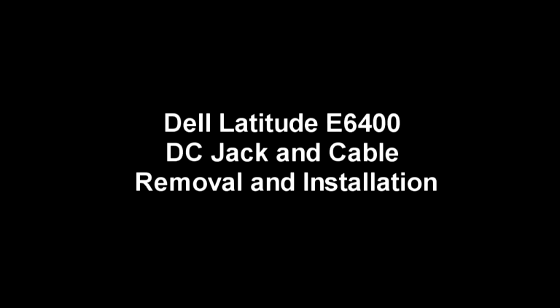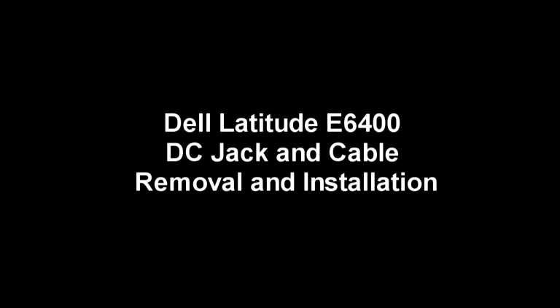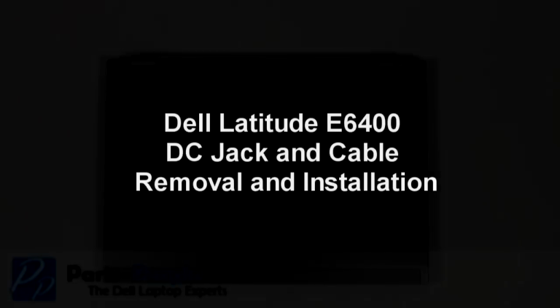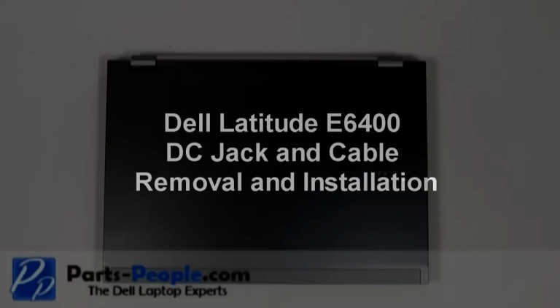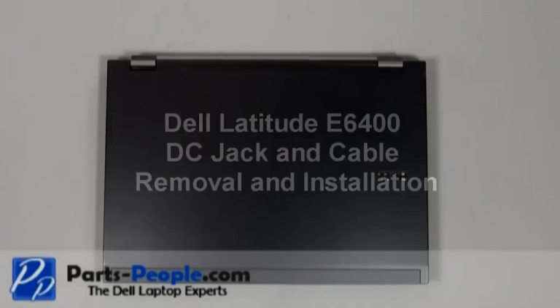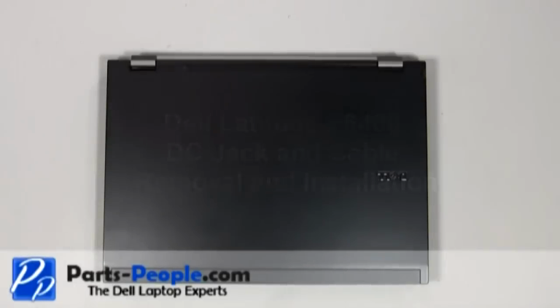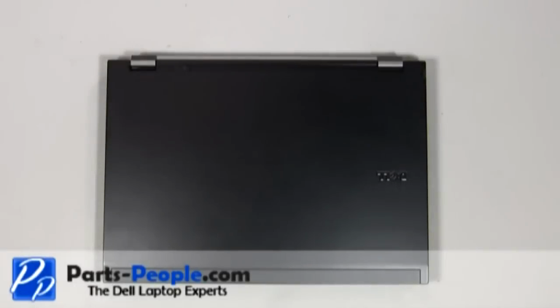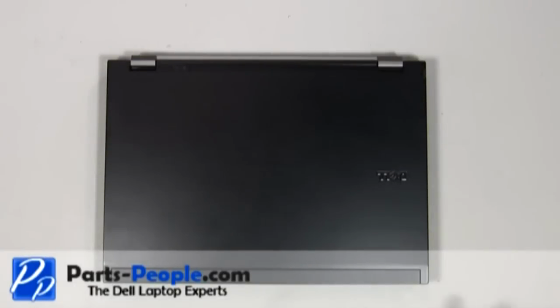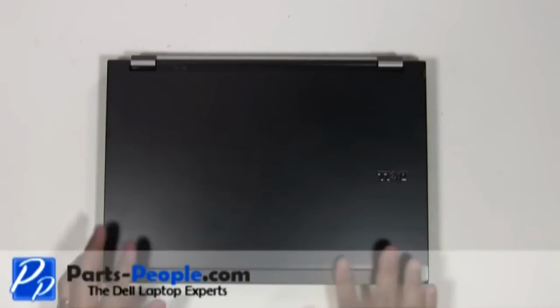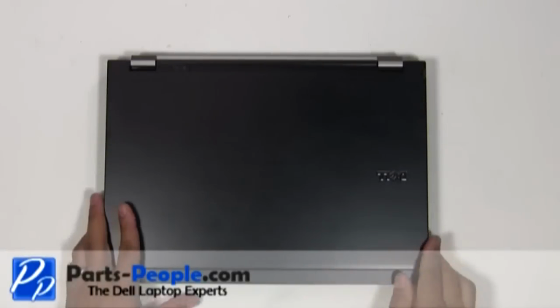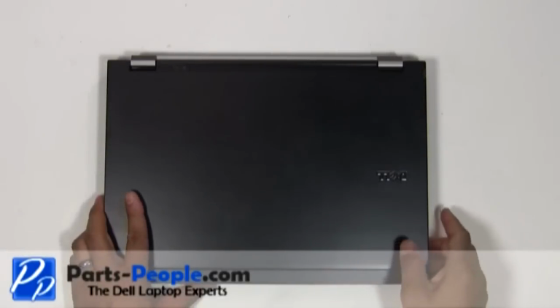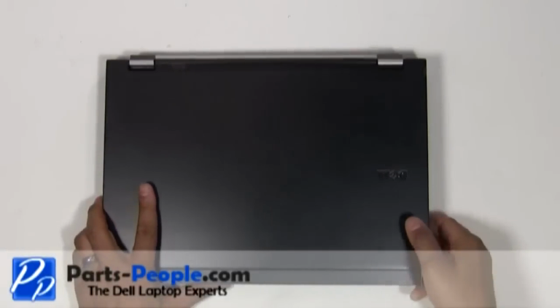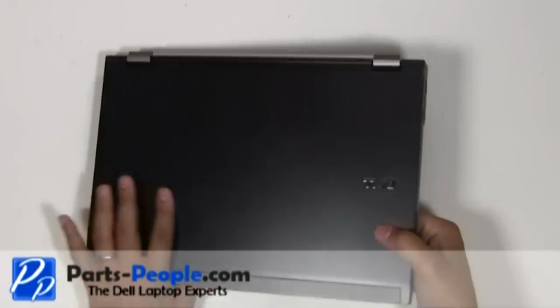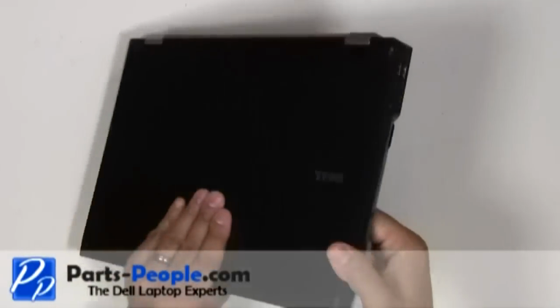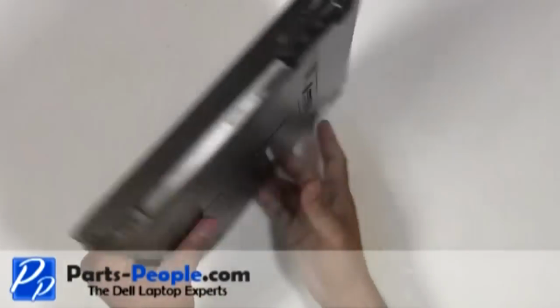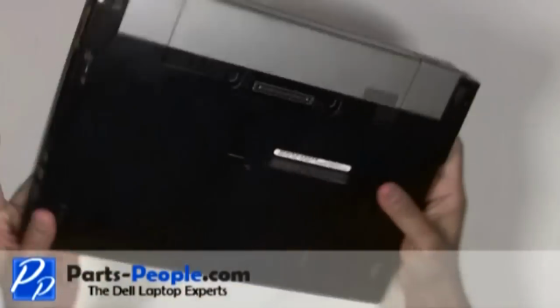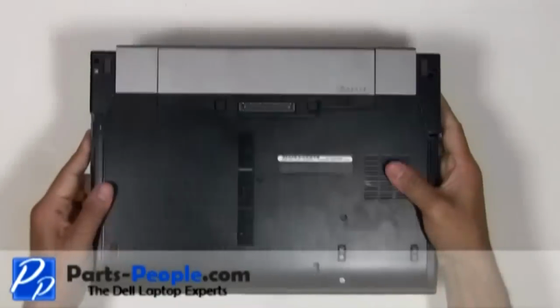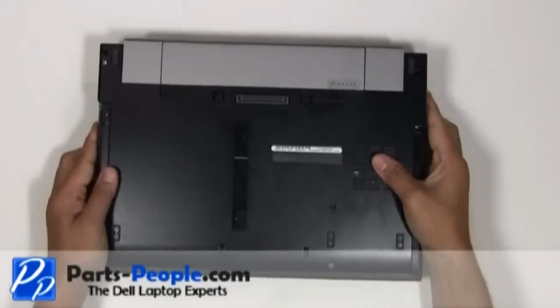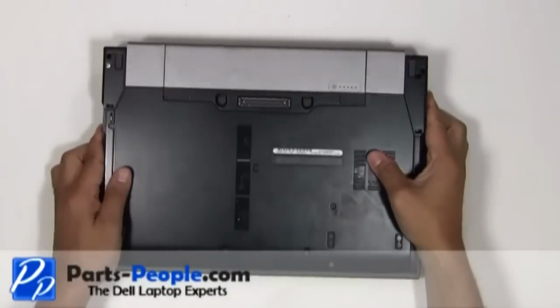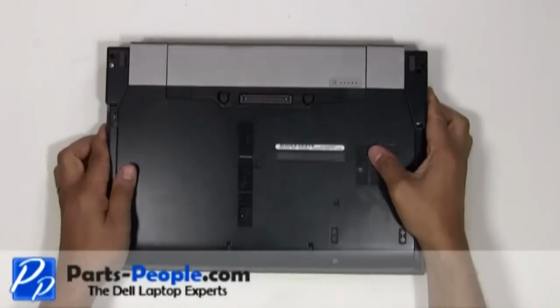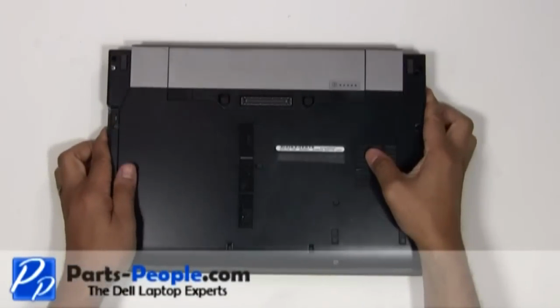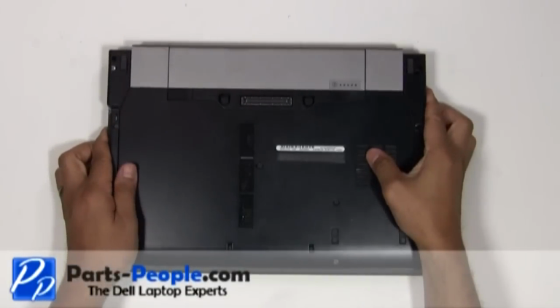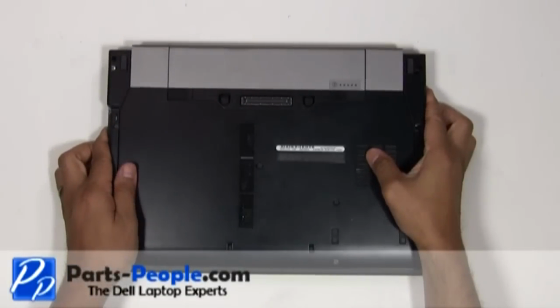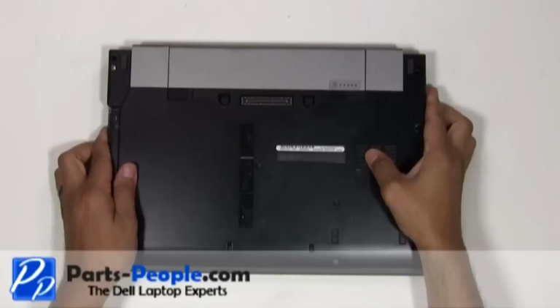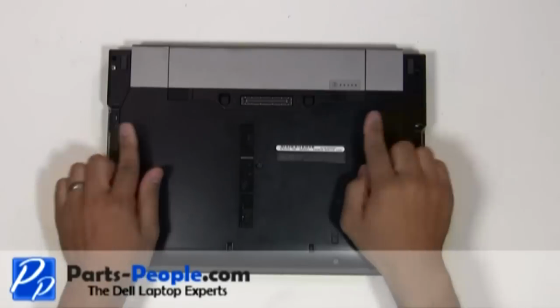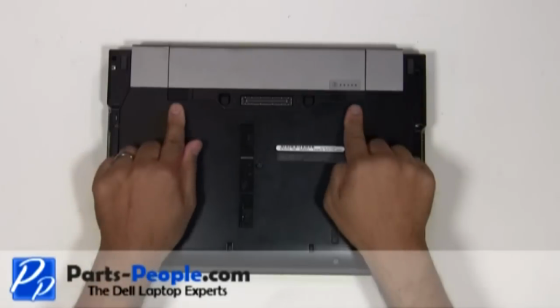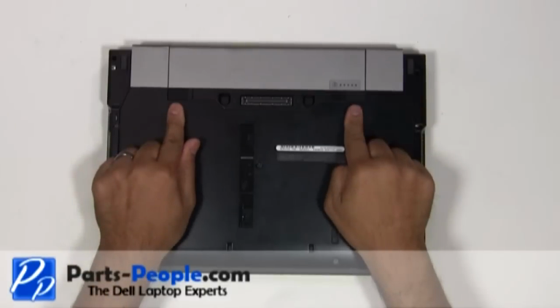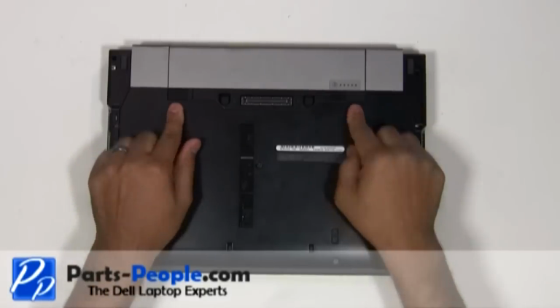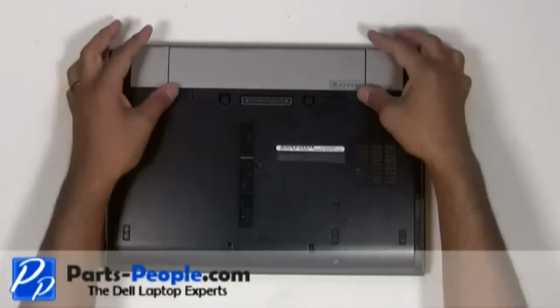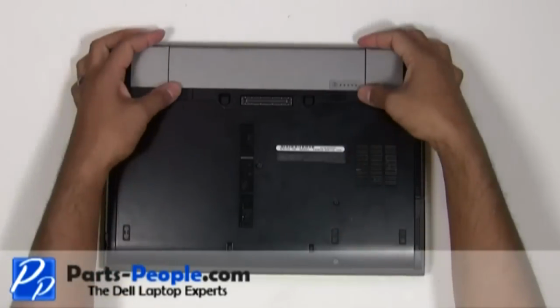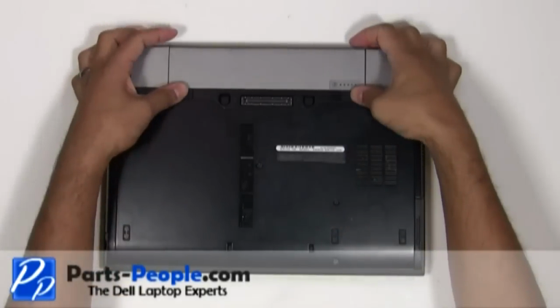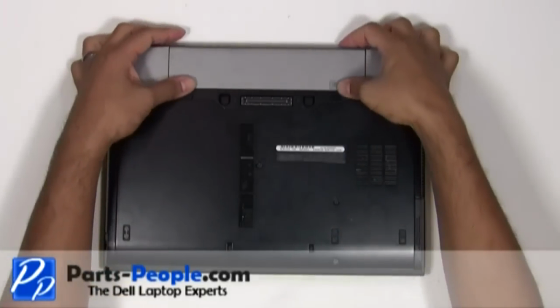For this project we'll need a small Phillips head screwdriver. Before we begin, always remove the battery and AC adapter.